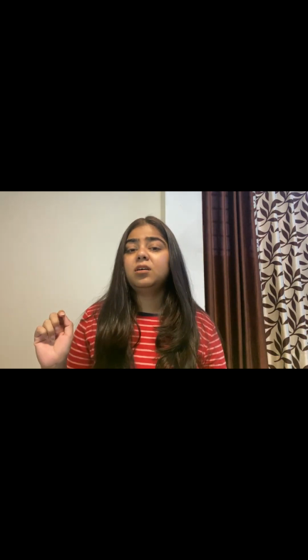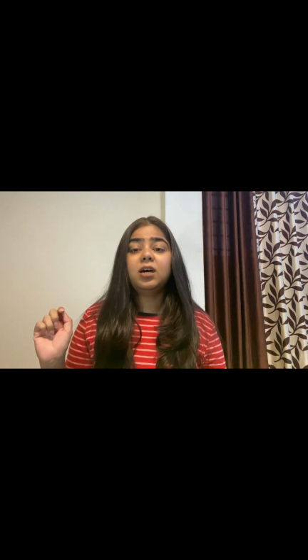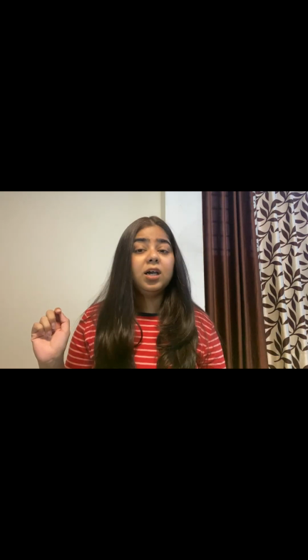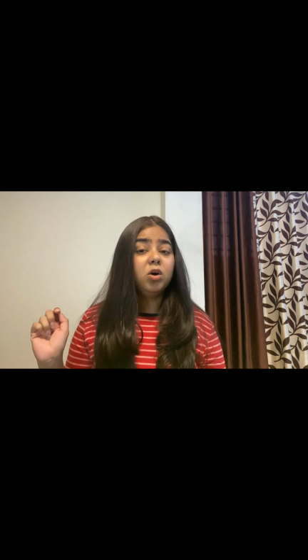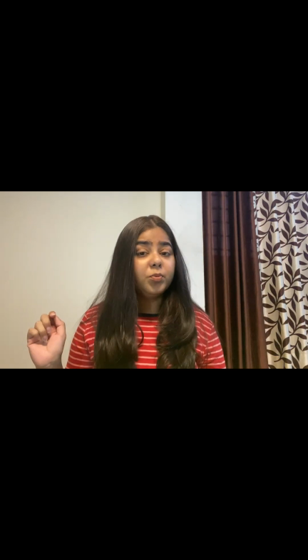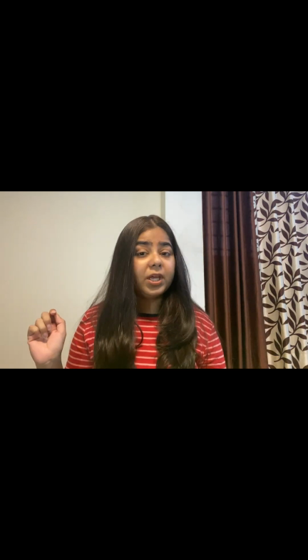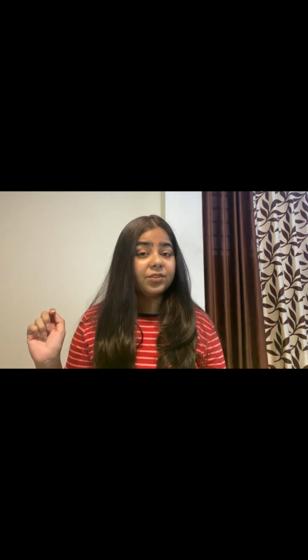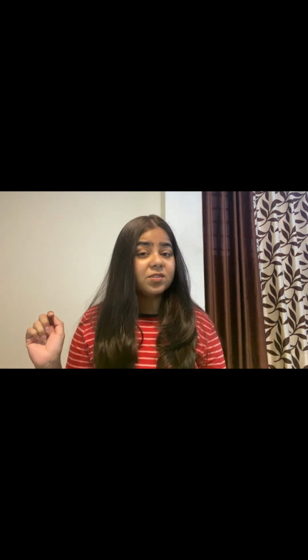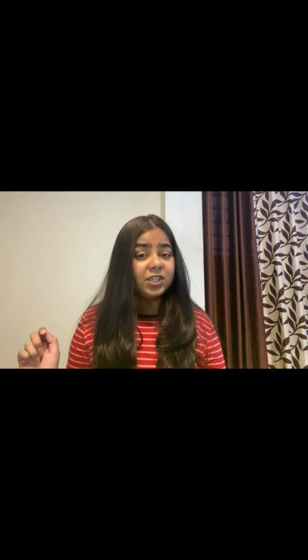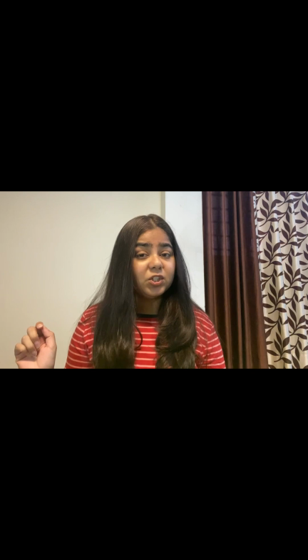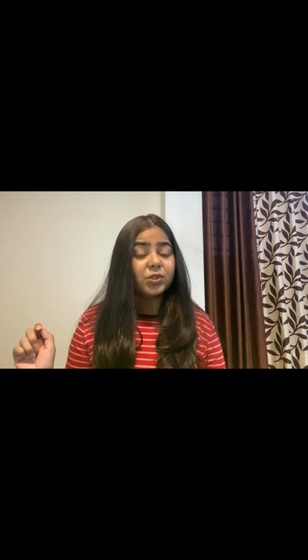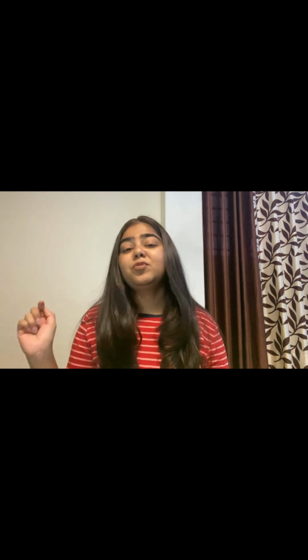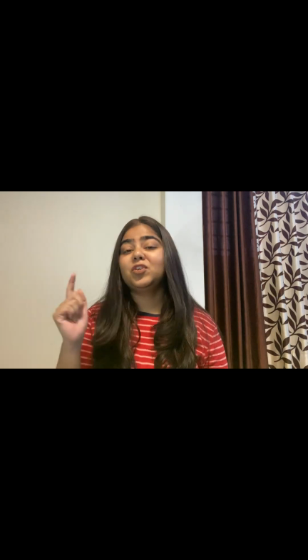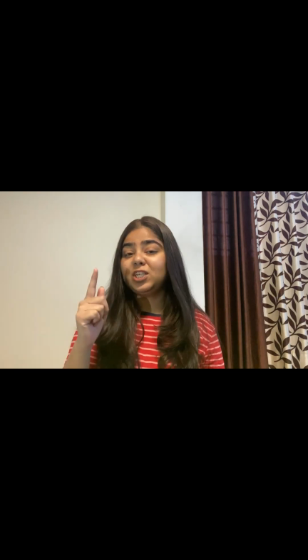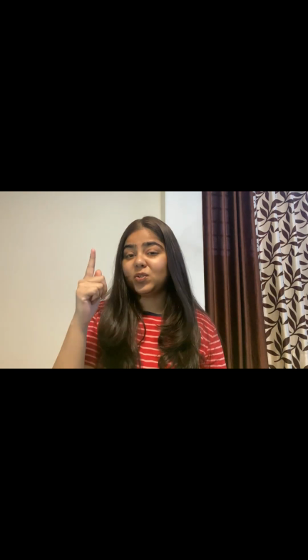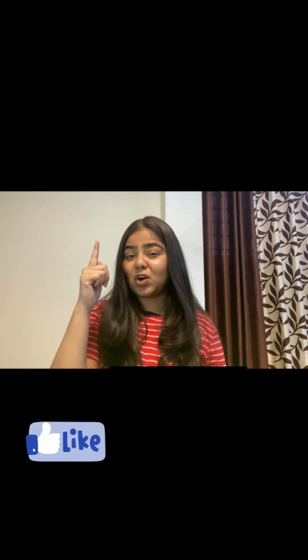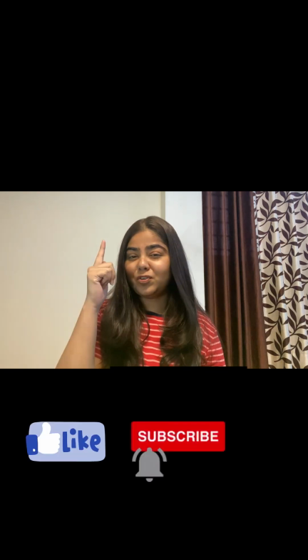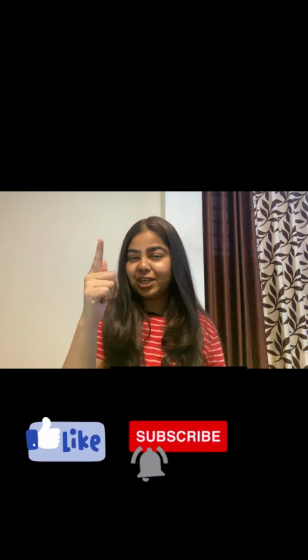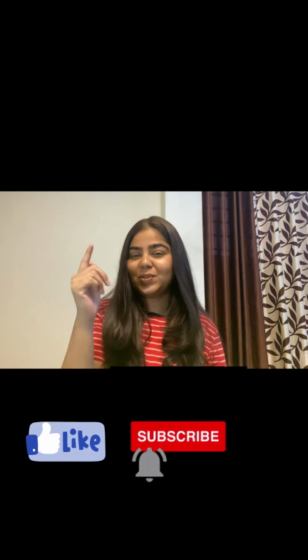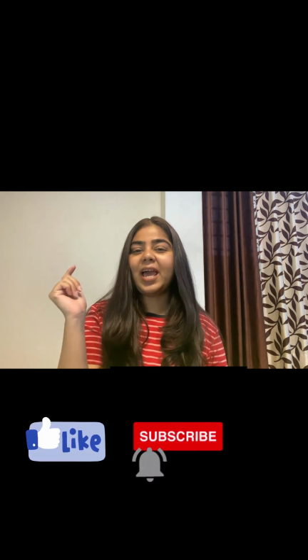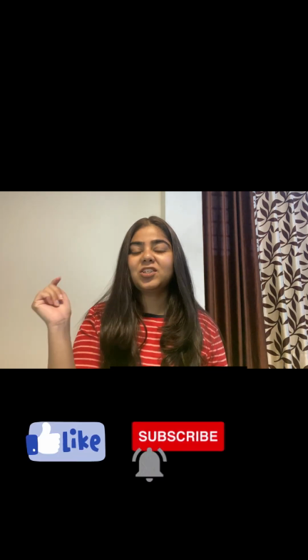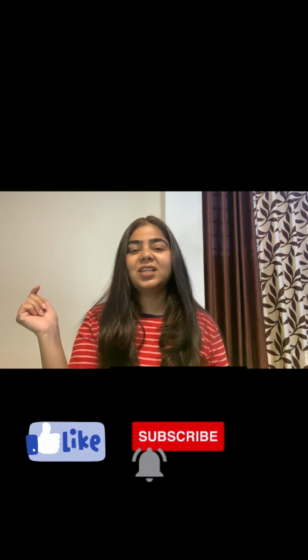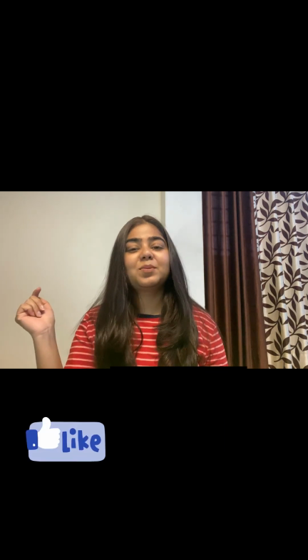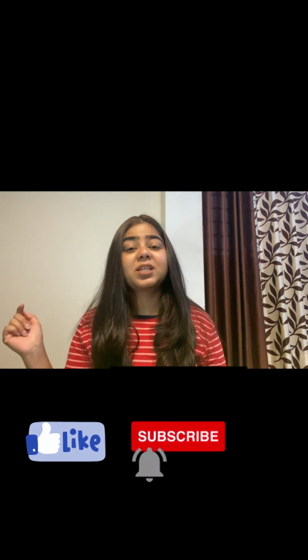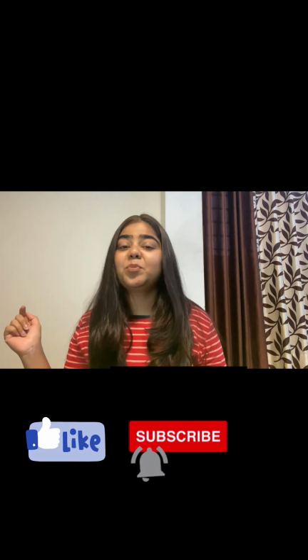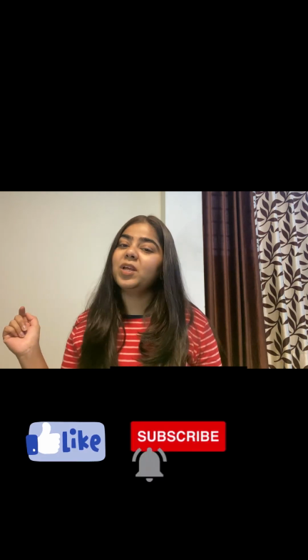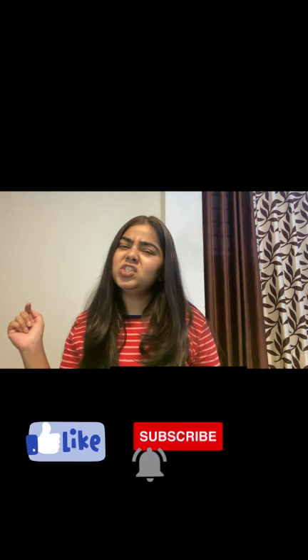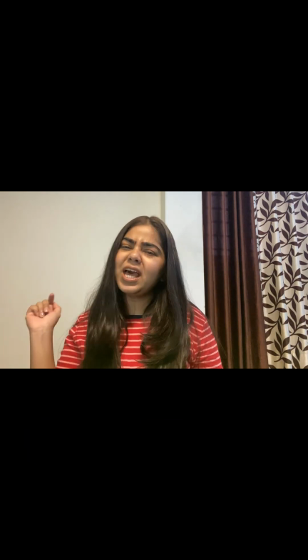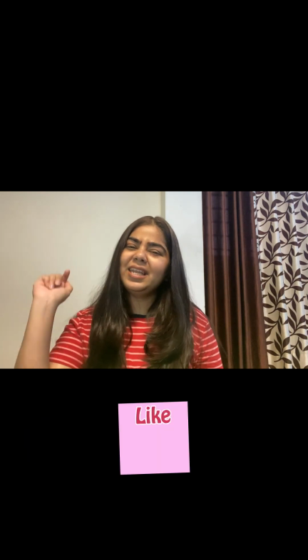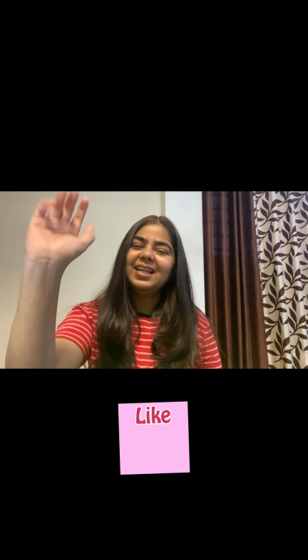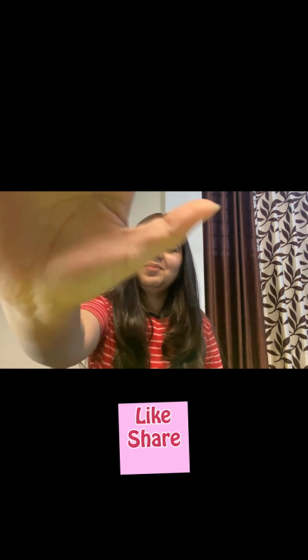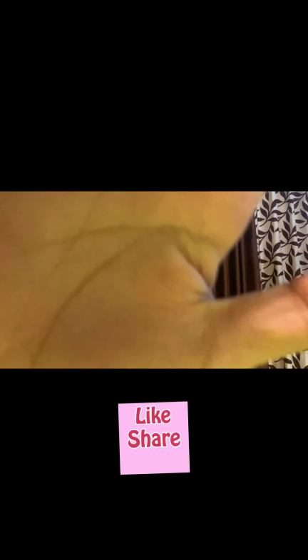I hope you liked this video. If you did, do not forget to like, share, and subscribe to my channel. Bye!